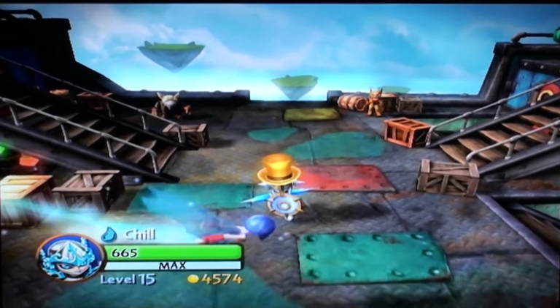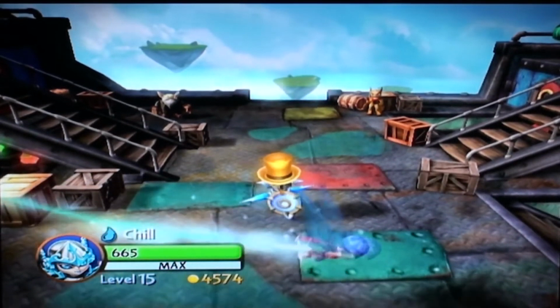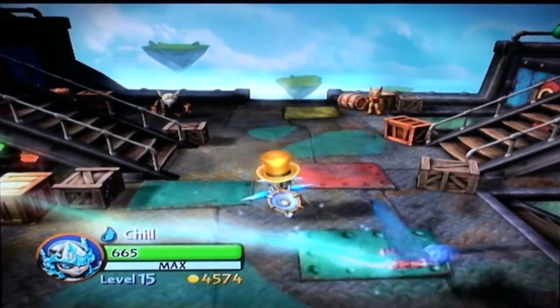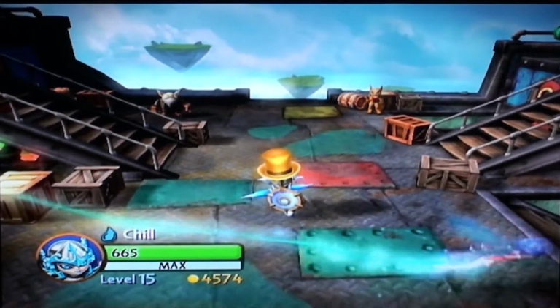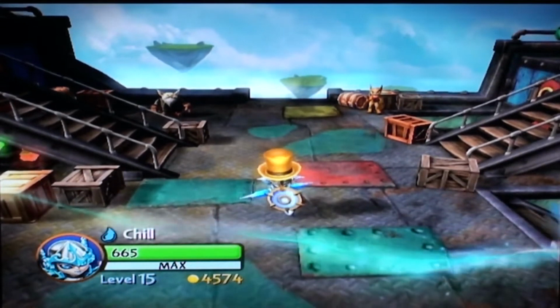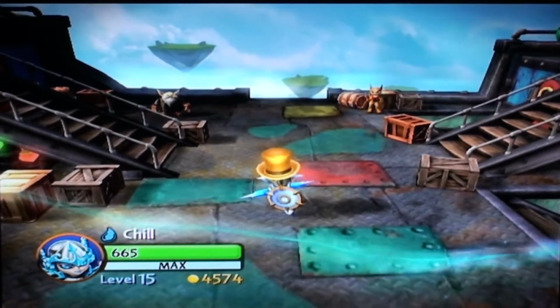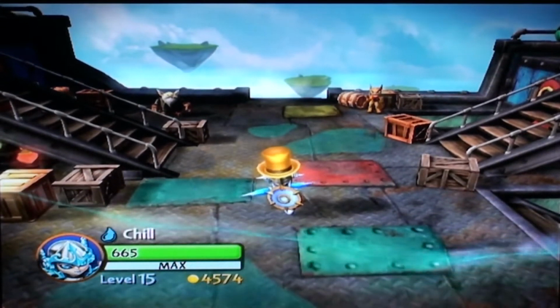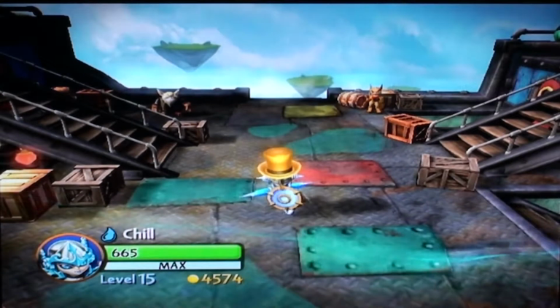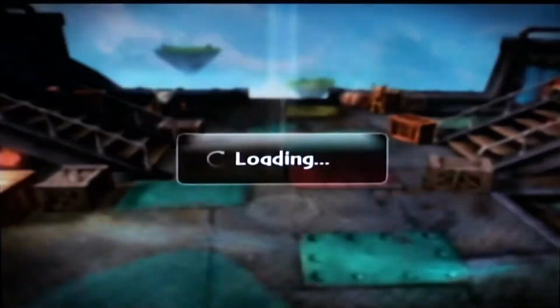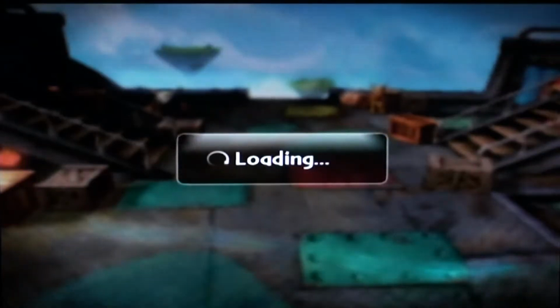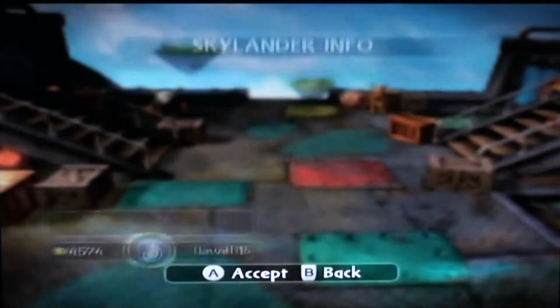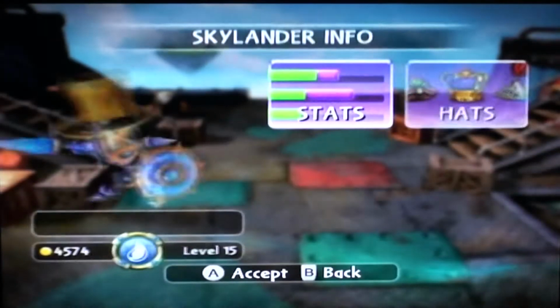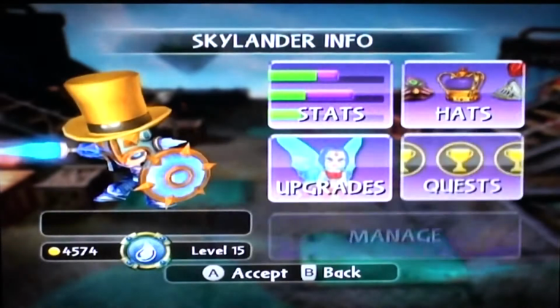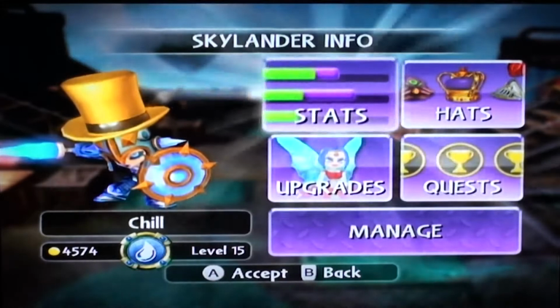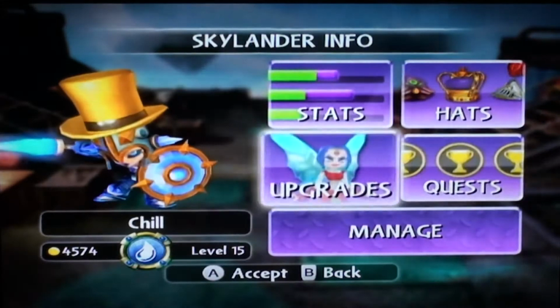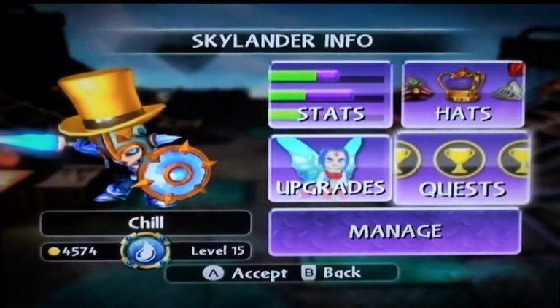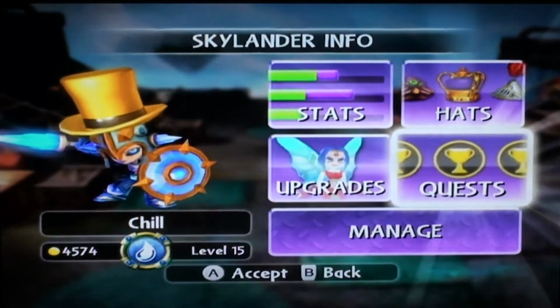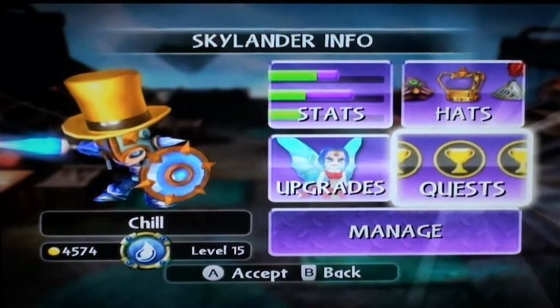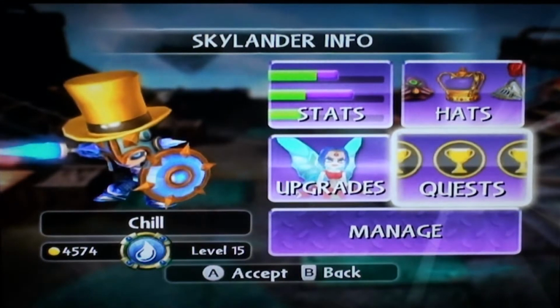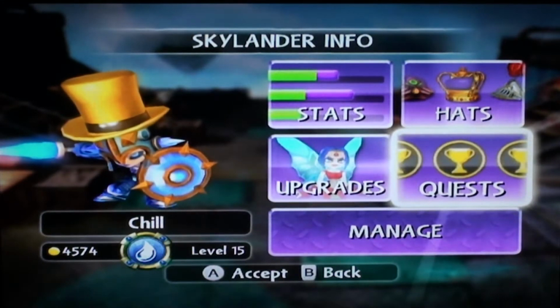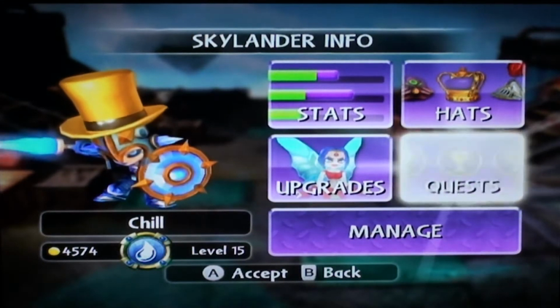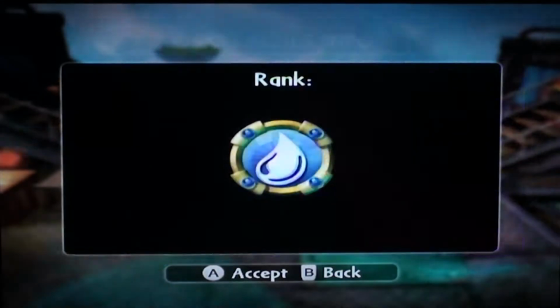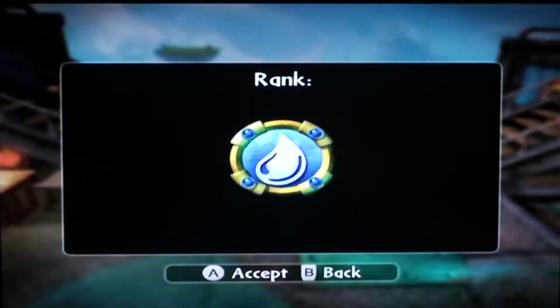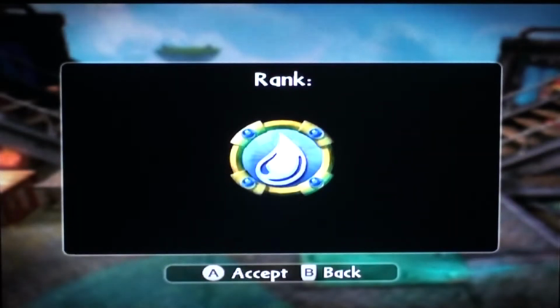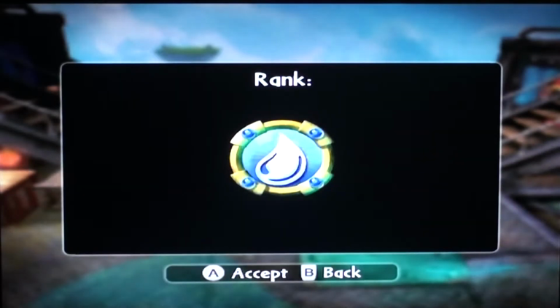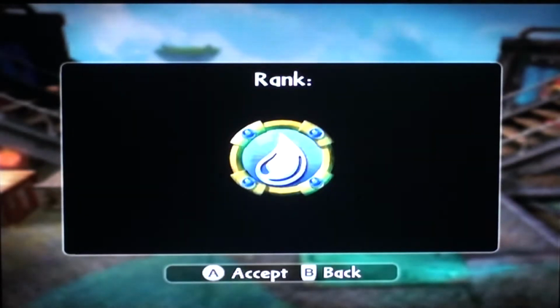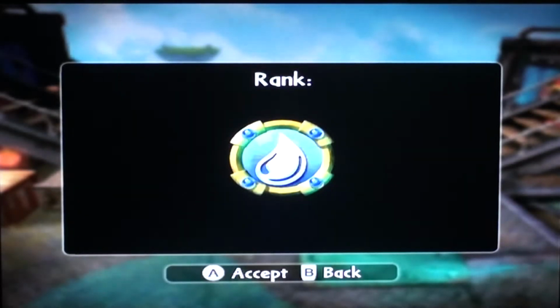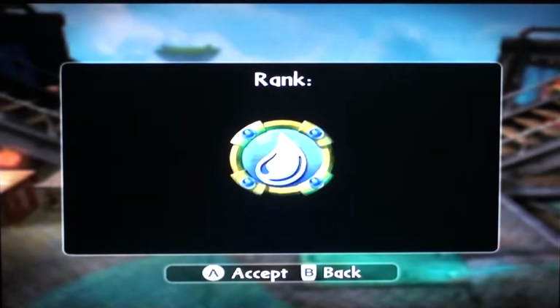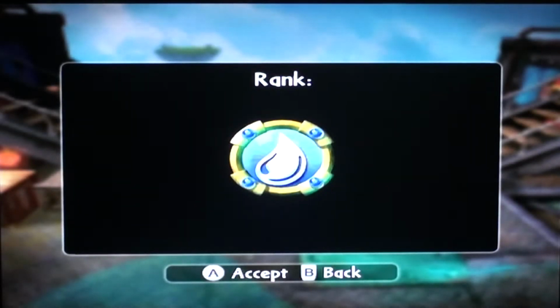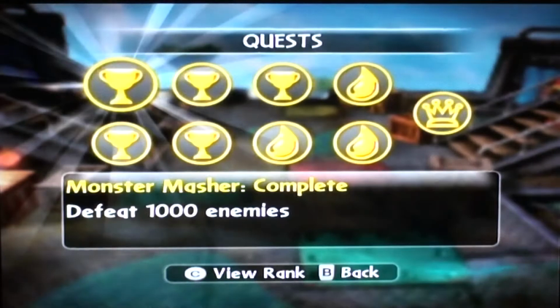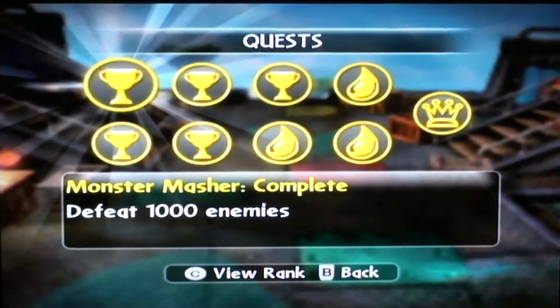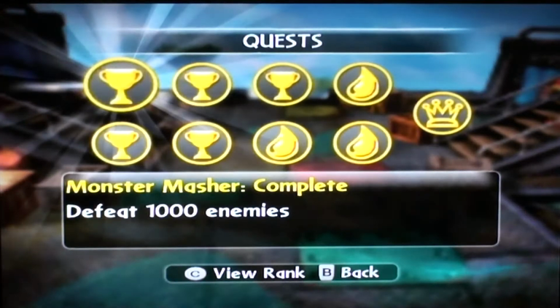We've got another Skylanders Giants quest guide. This time we are doing Chill. So you go to Quest, hit A, hit A again, and unlock her.